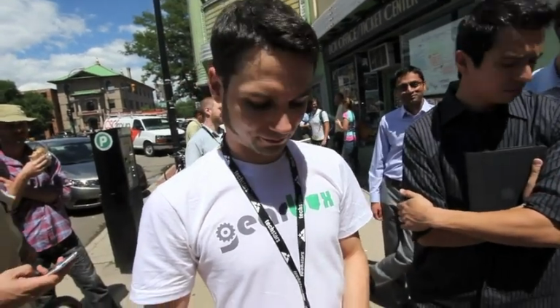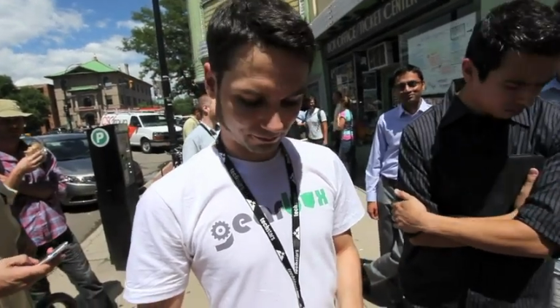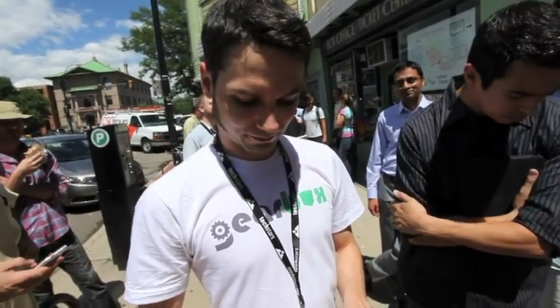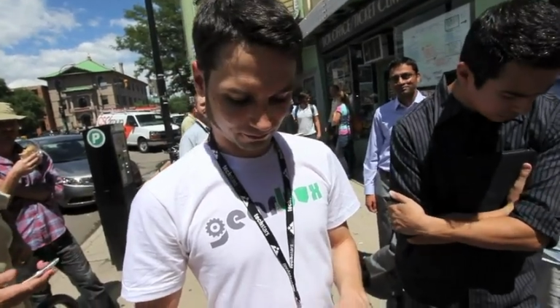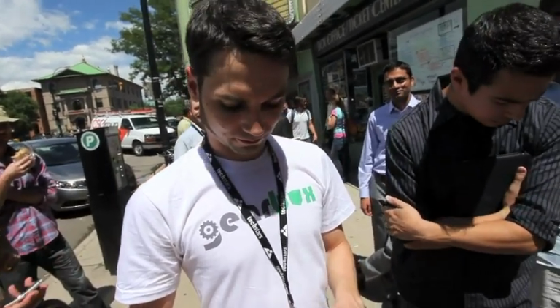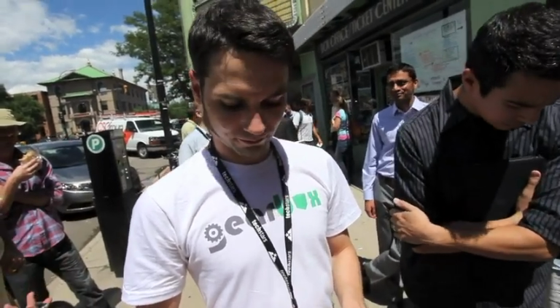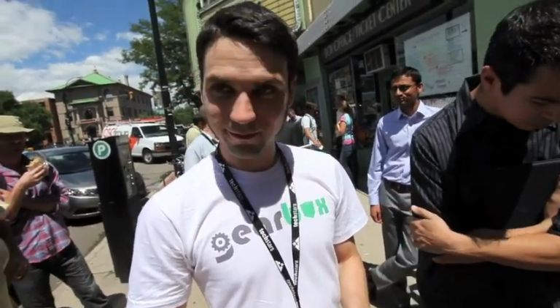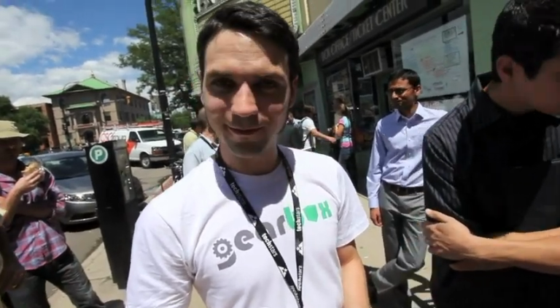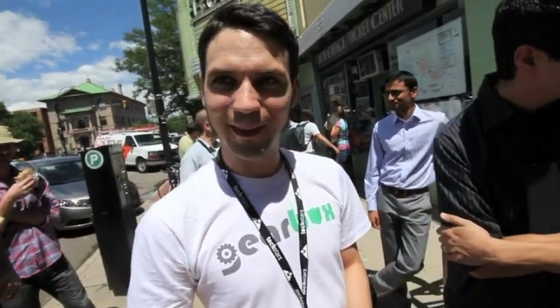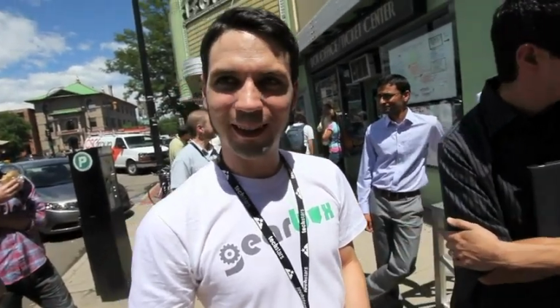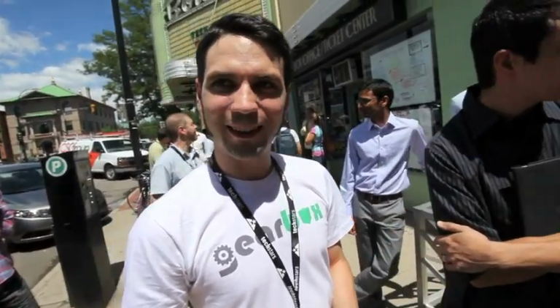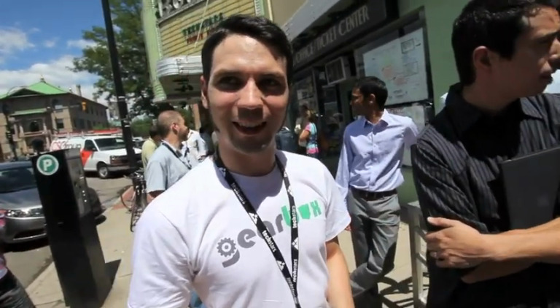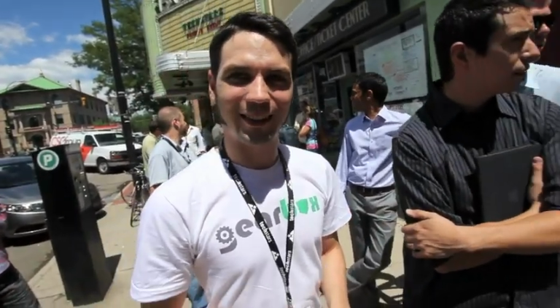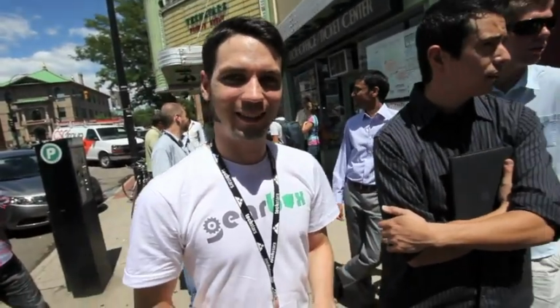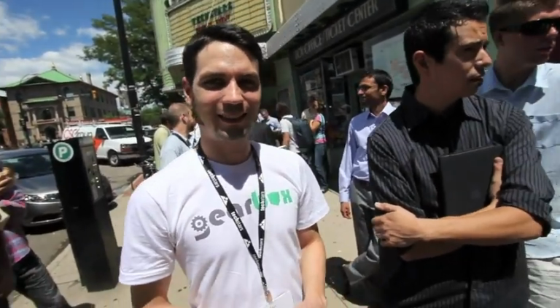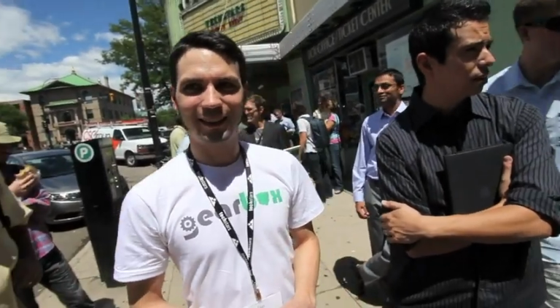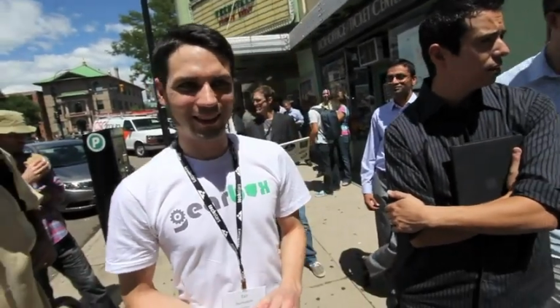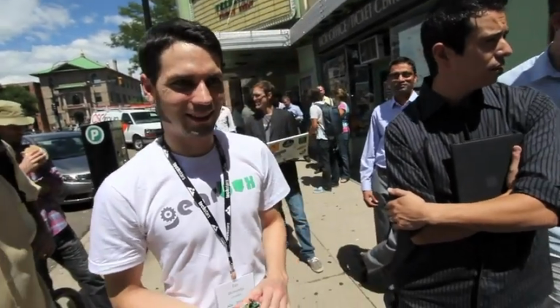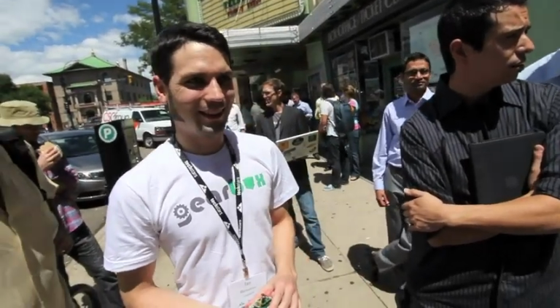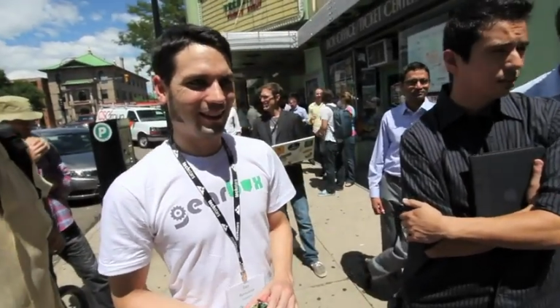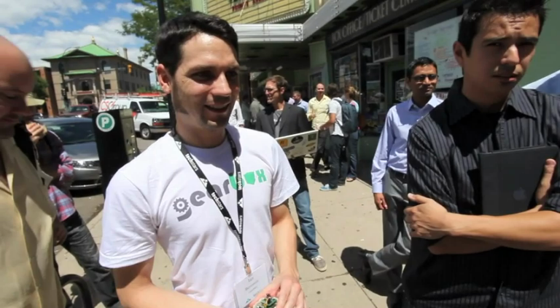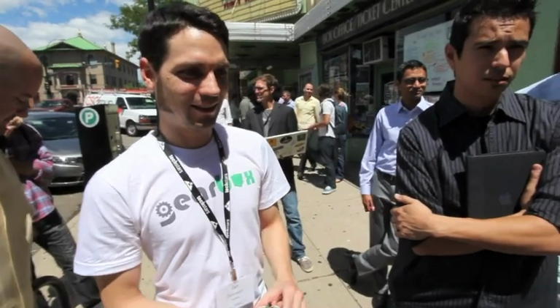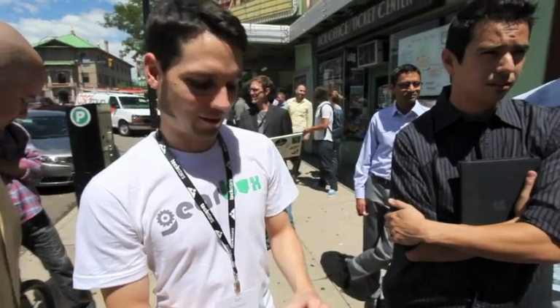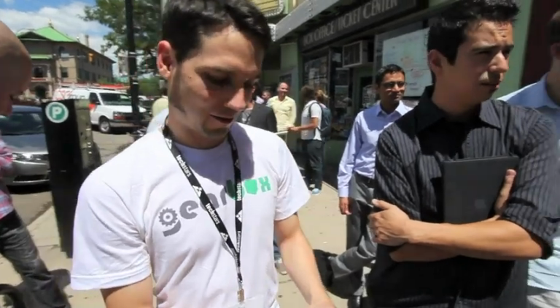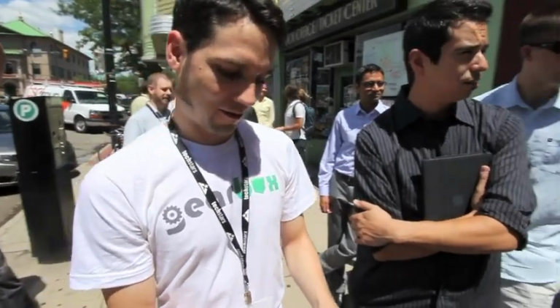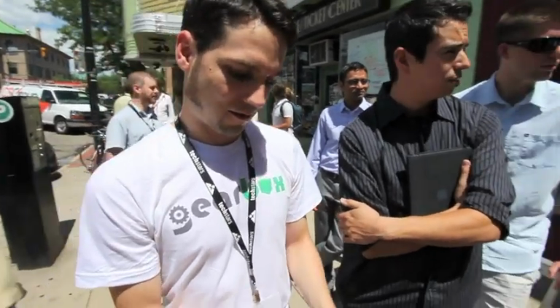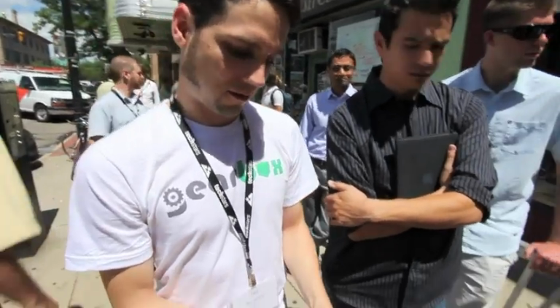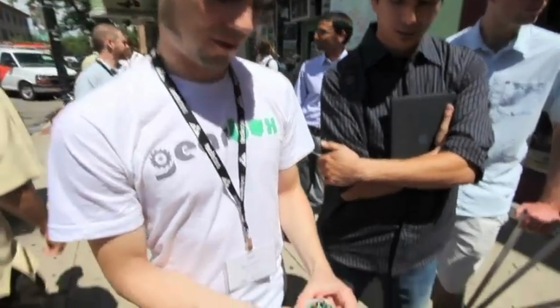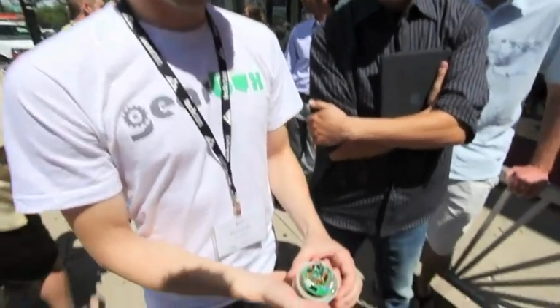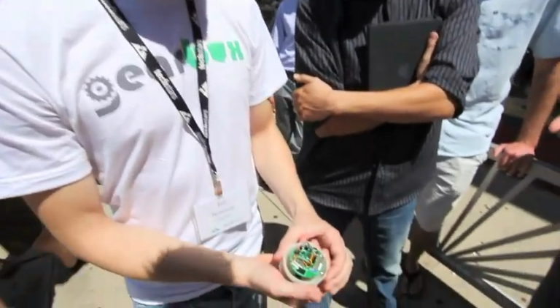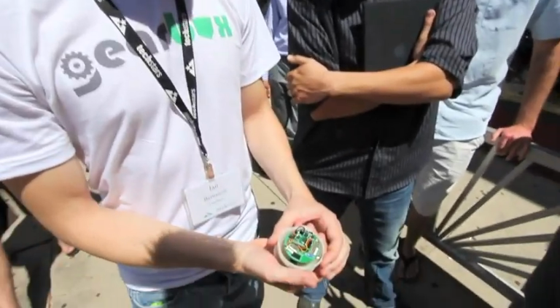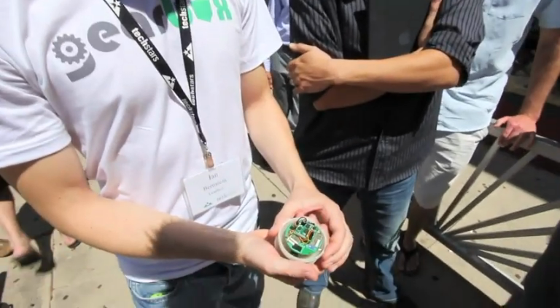Cool product. Very impressive. I want one. We're gonna make the cool ball. Thank you so much for showing it to me.